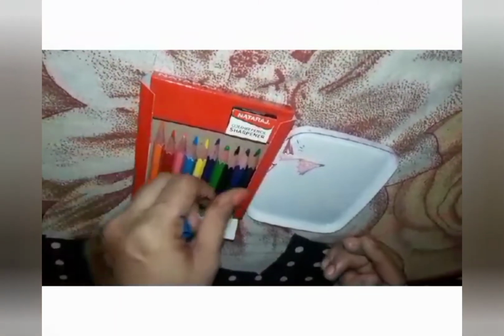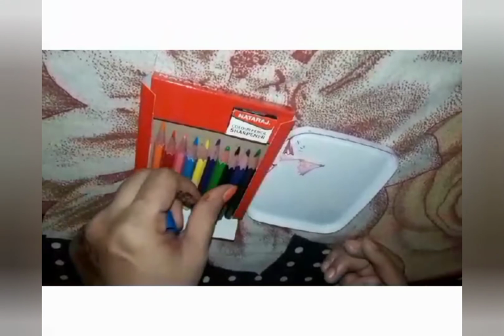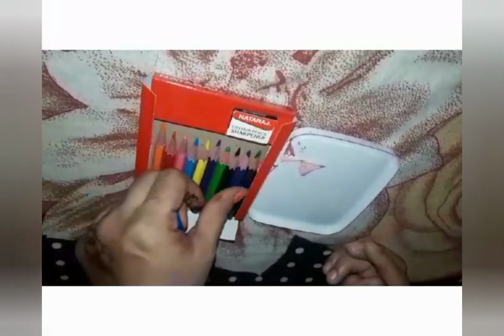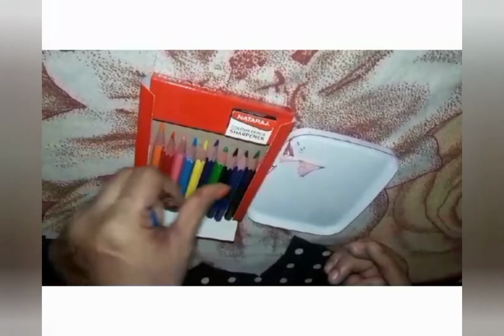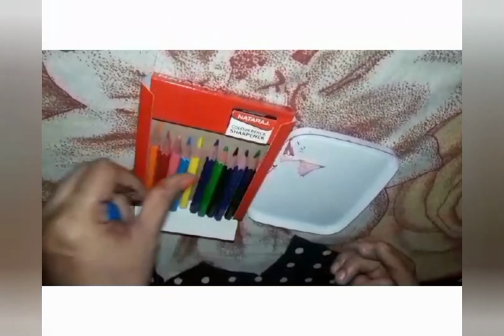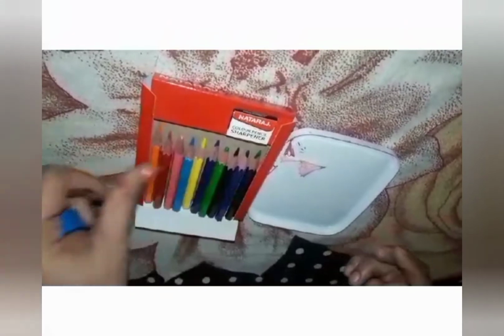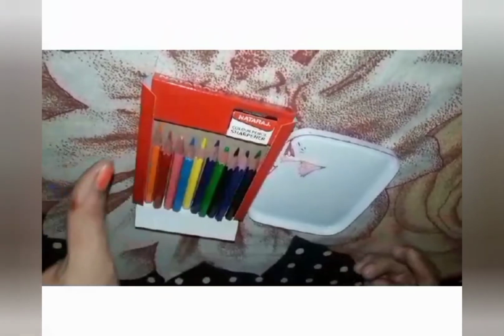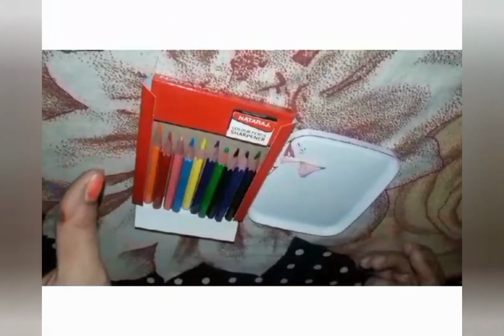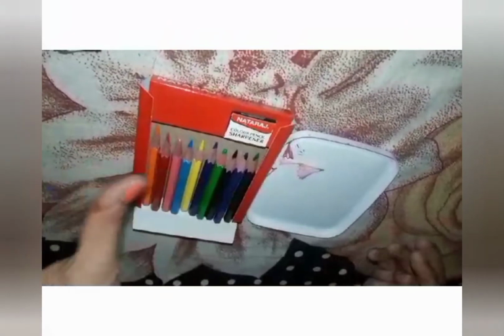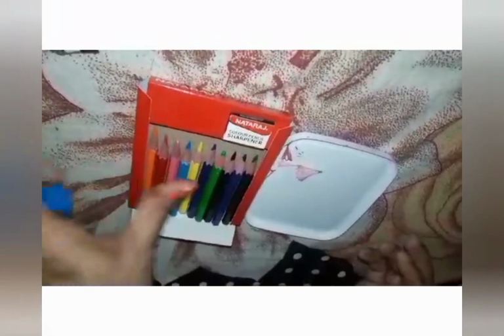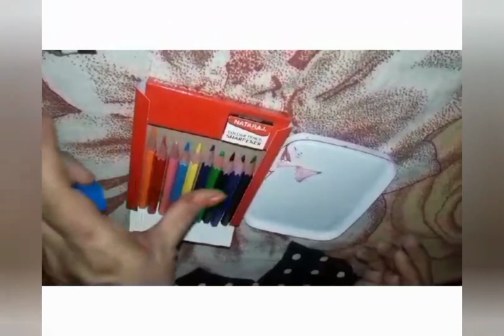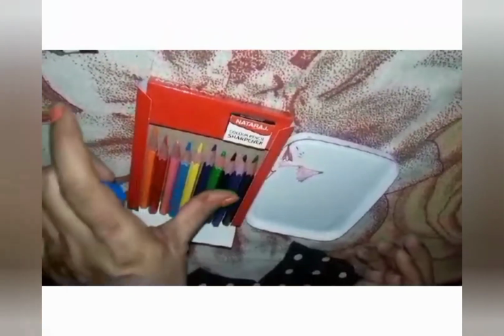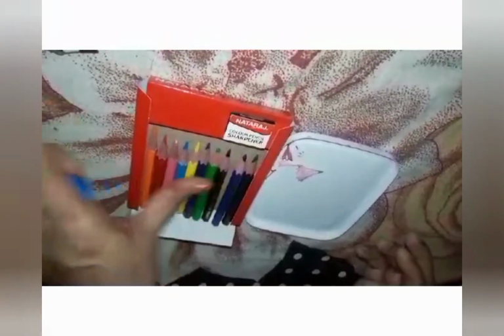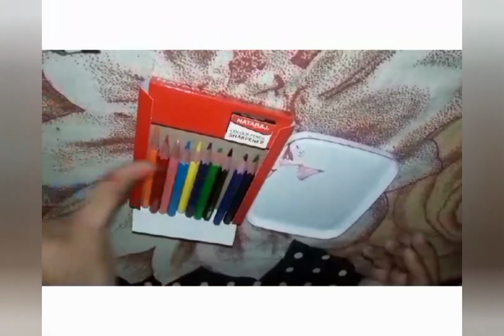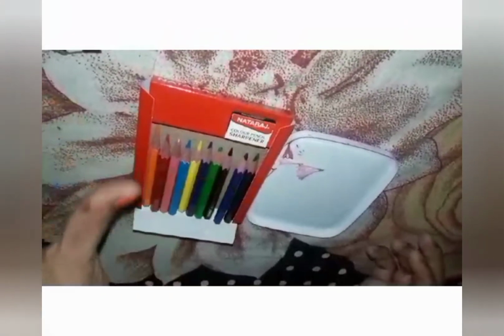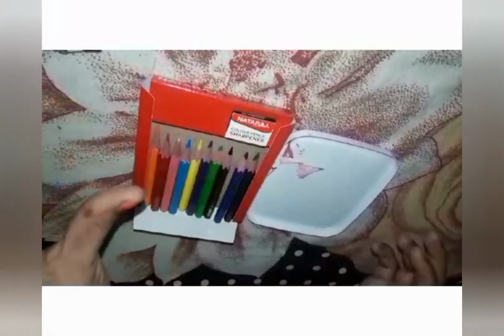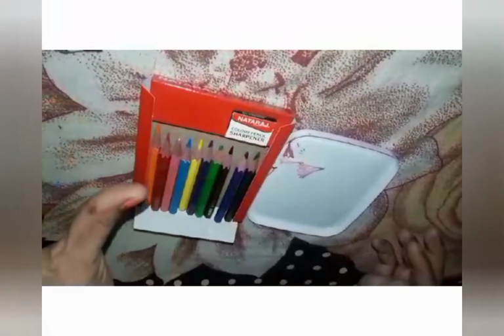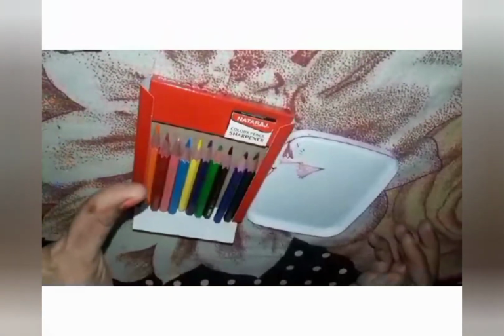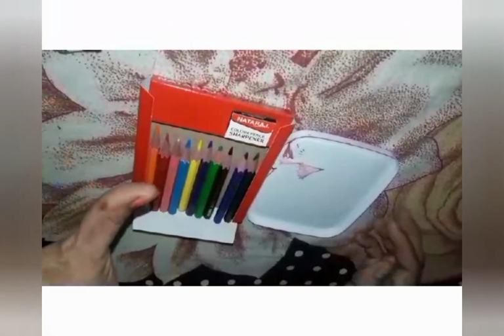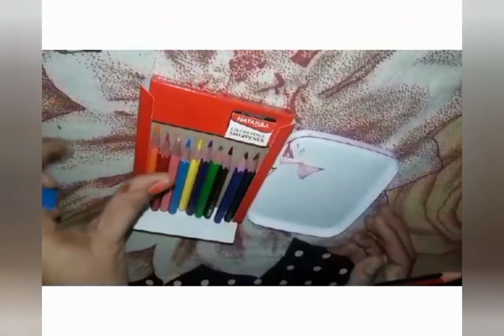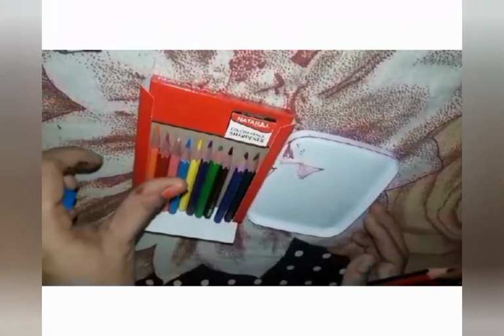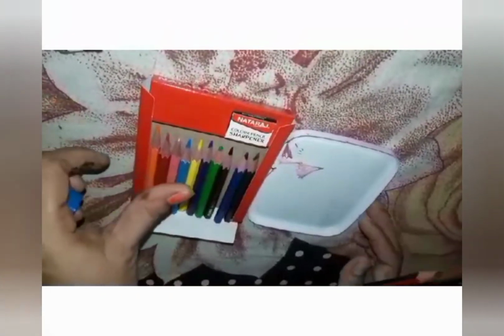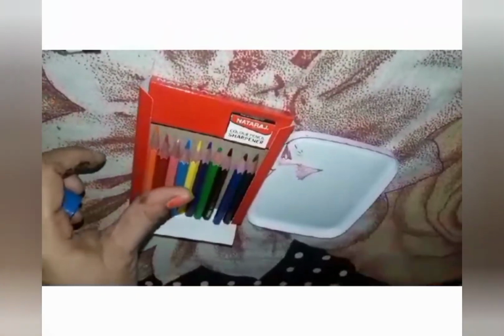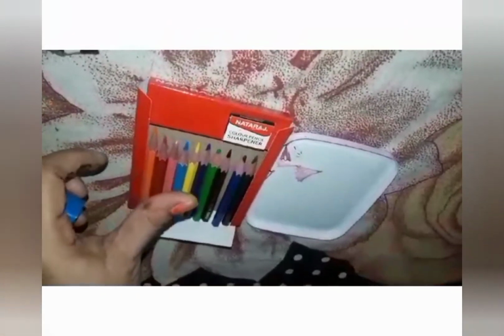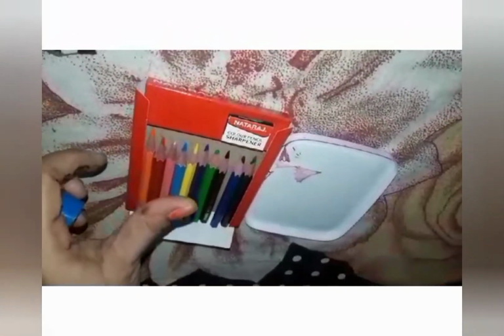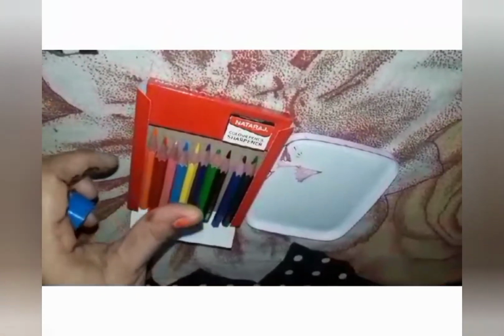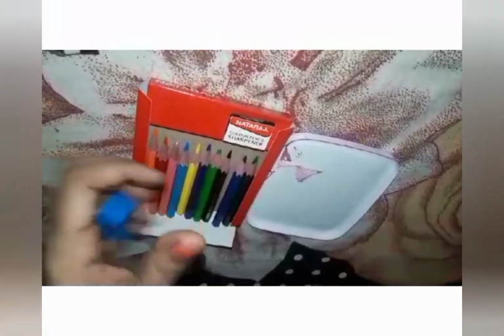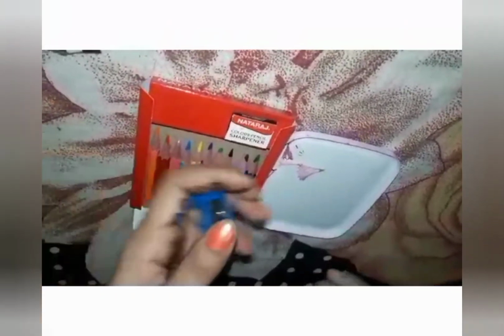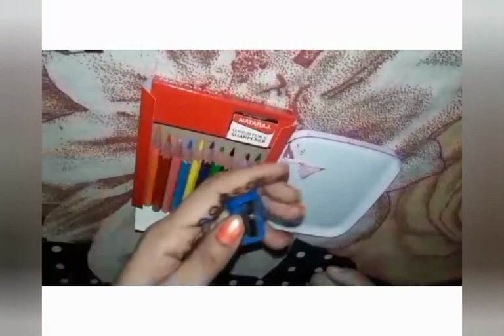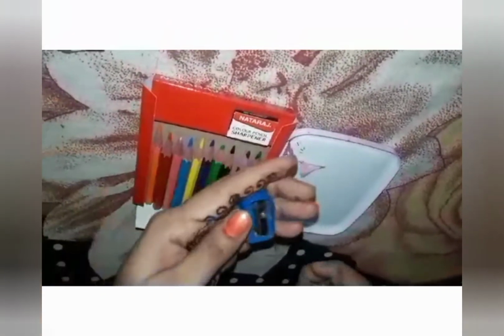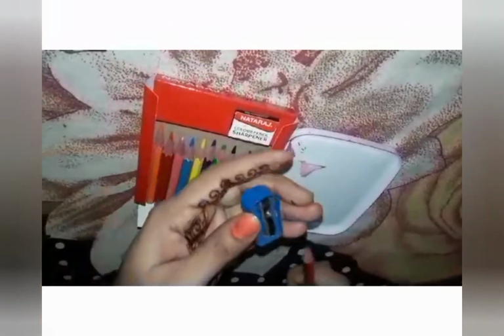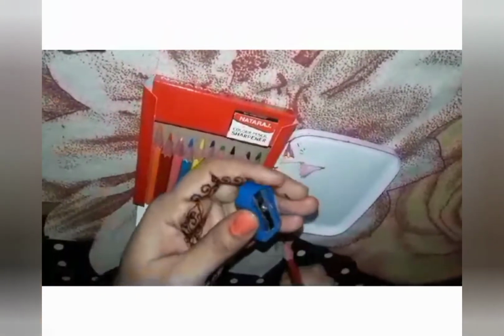Color — I will sharpen all the color pencils. You also want to sharpen? Let's start.